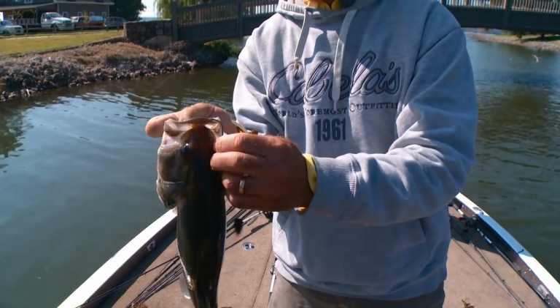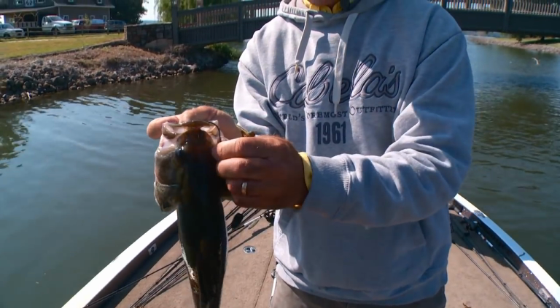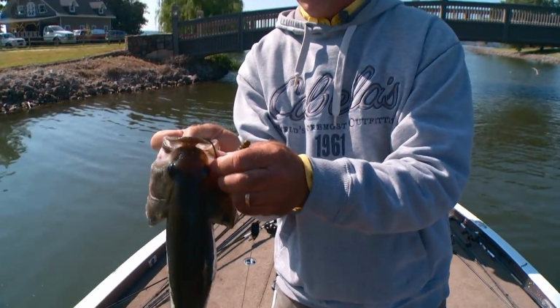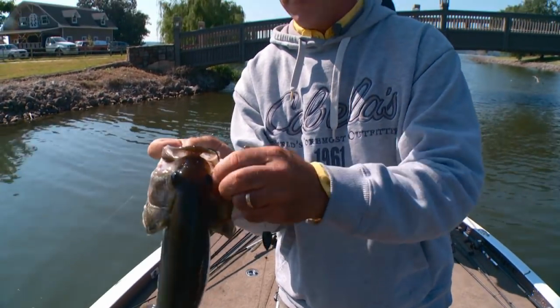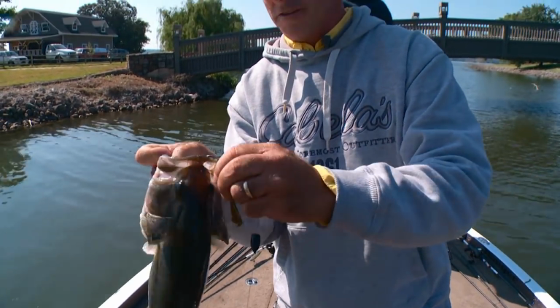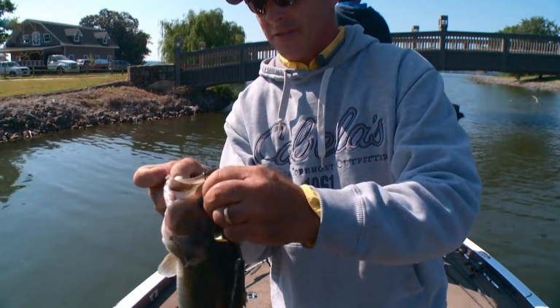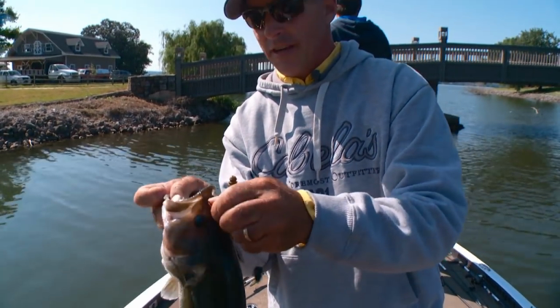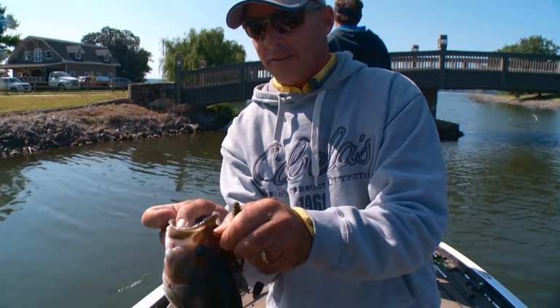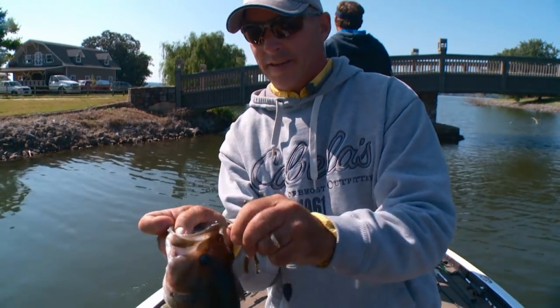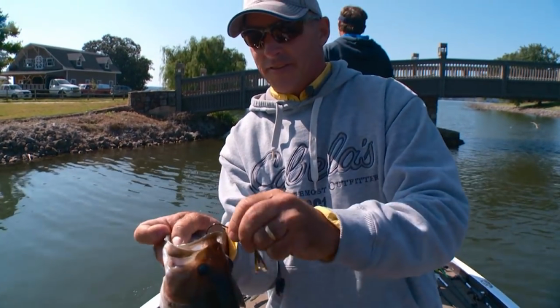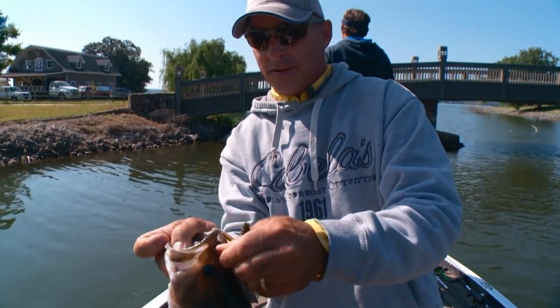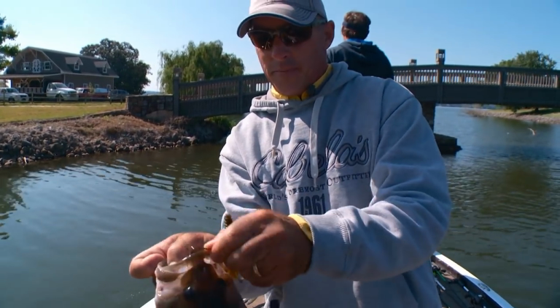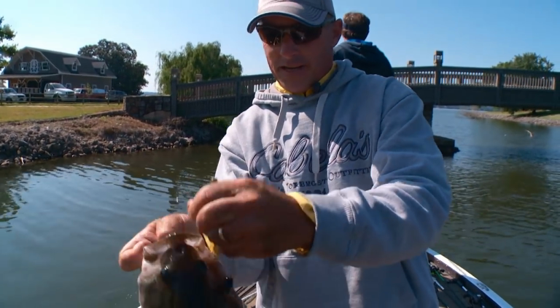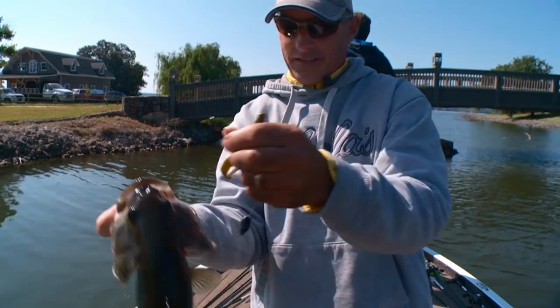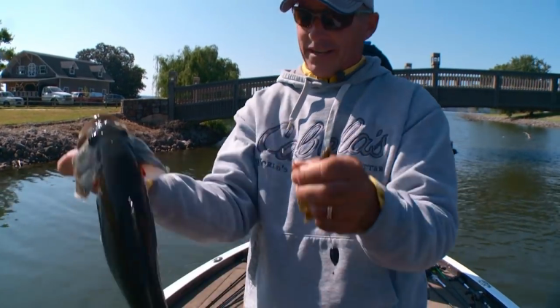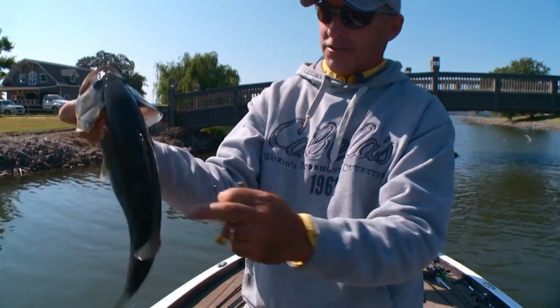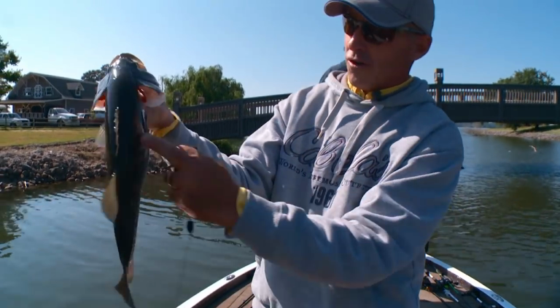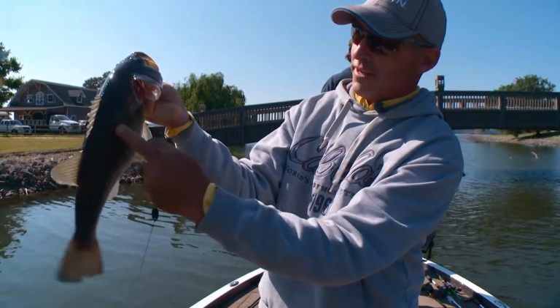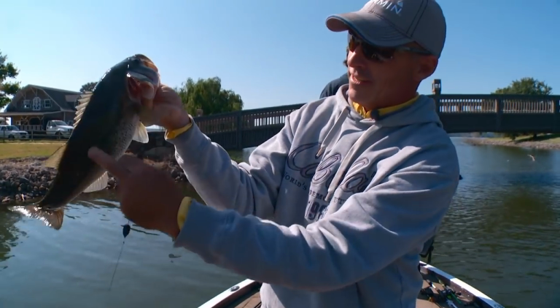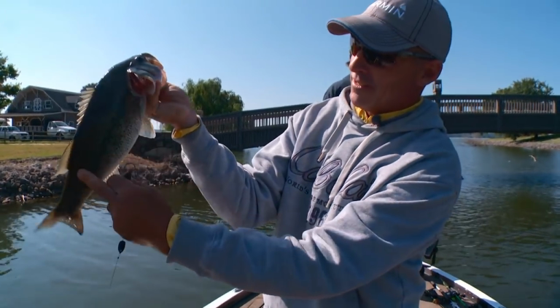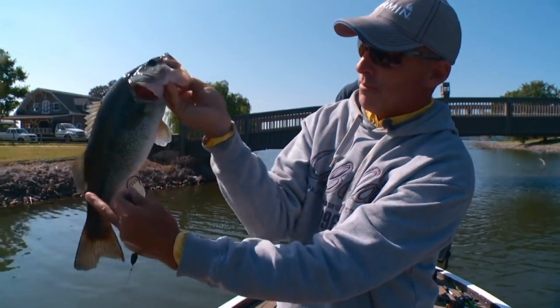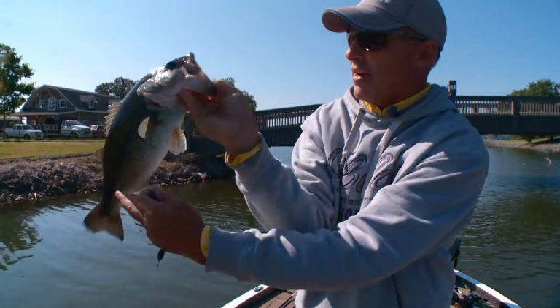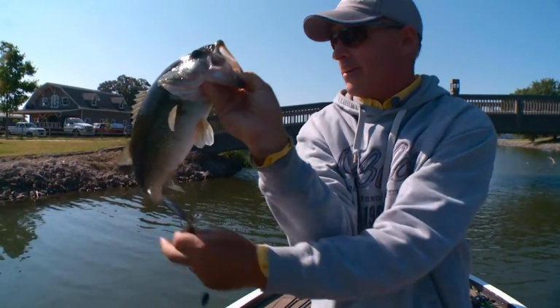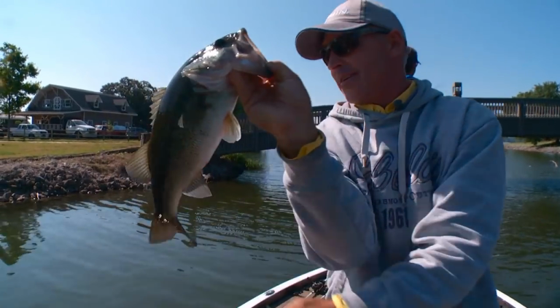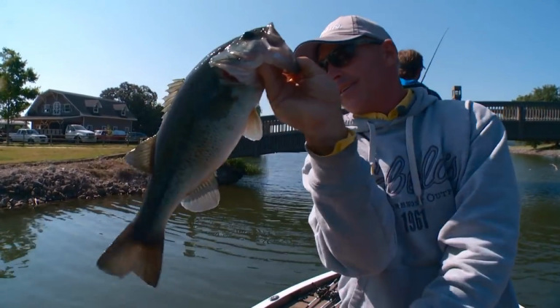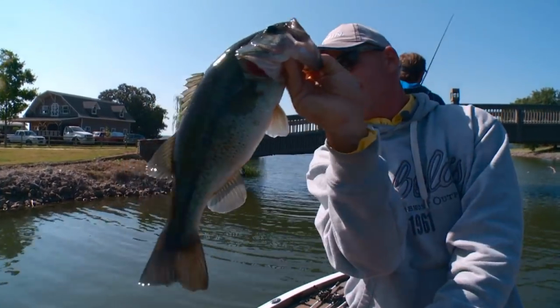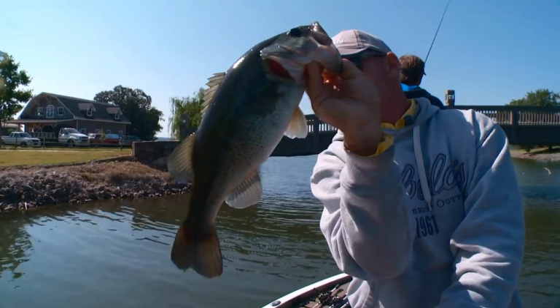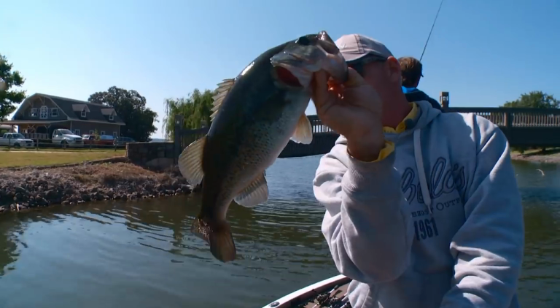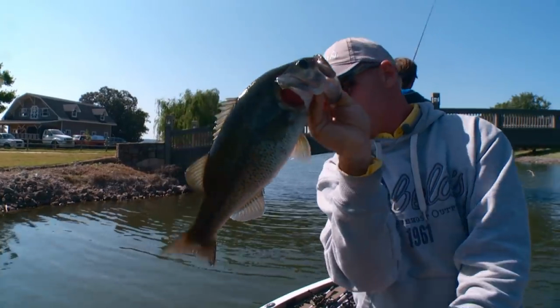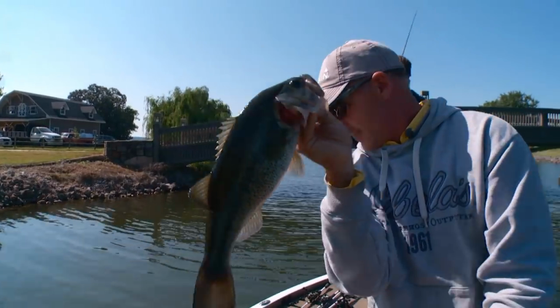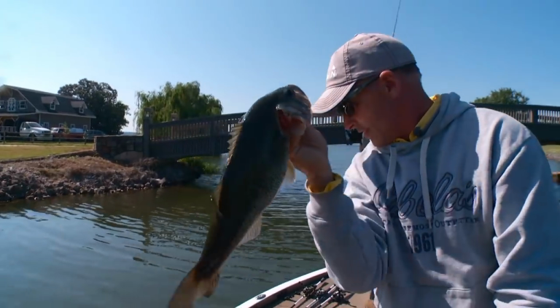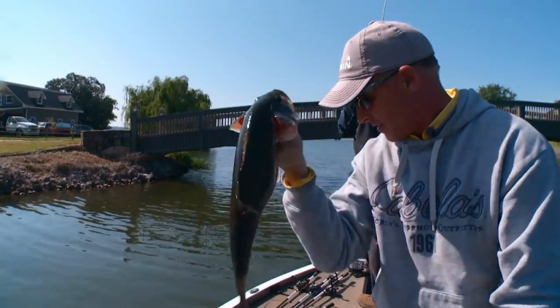Now that fish was definitely in that thicker patch — look how dark he is on his back. Pretty fish though.